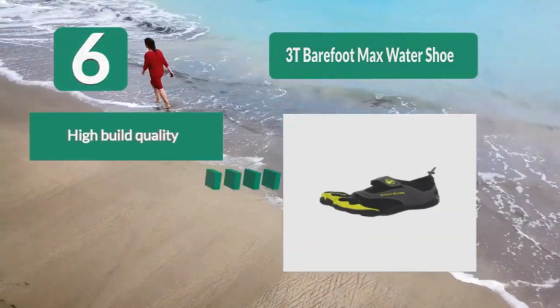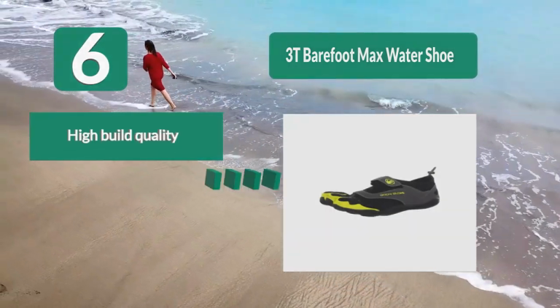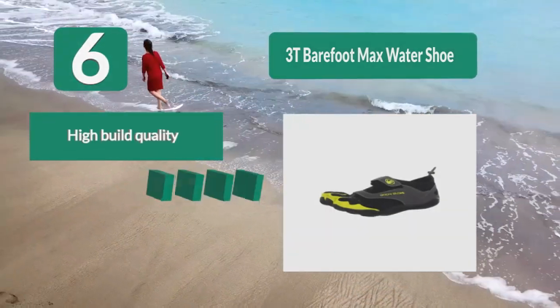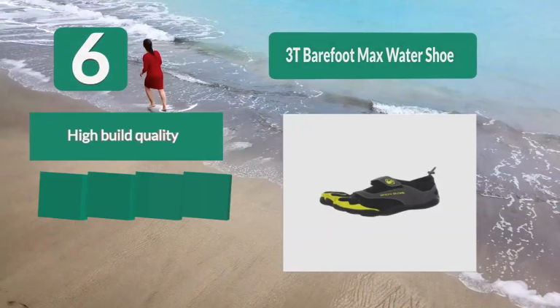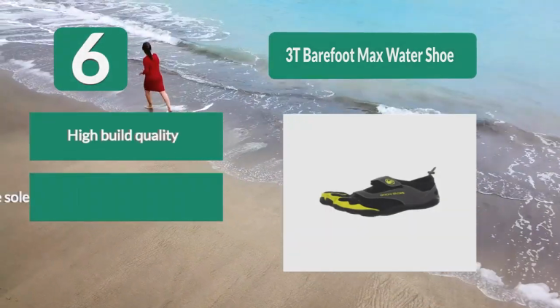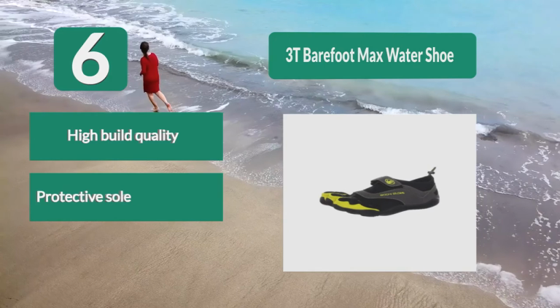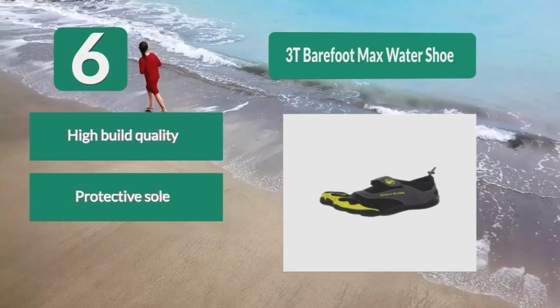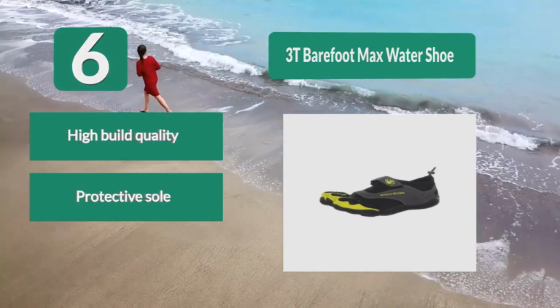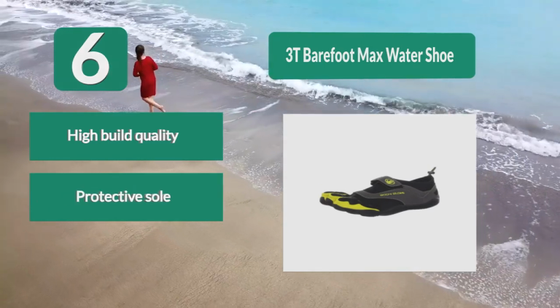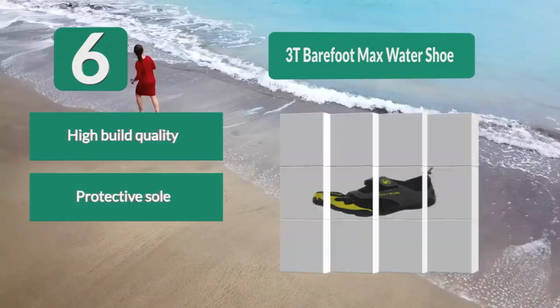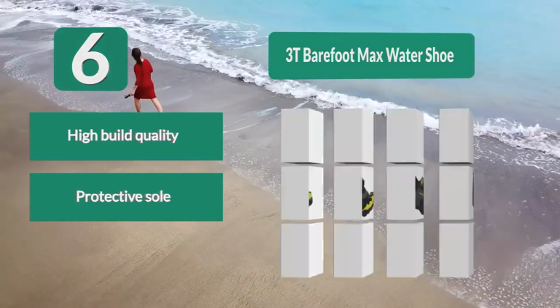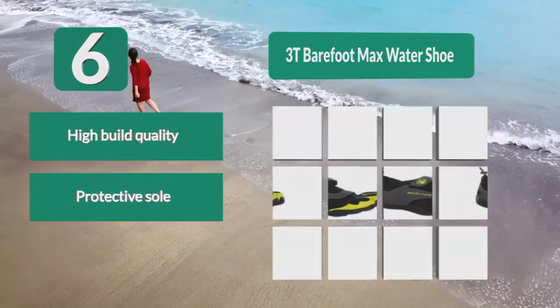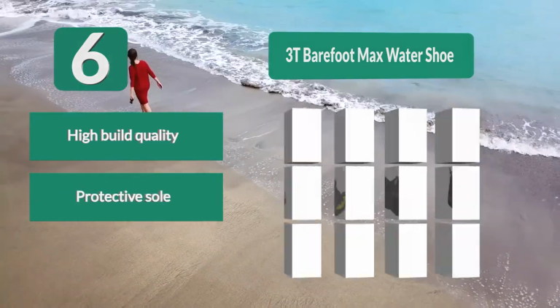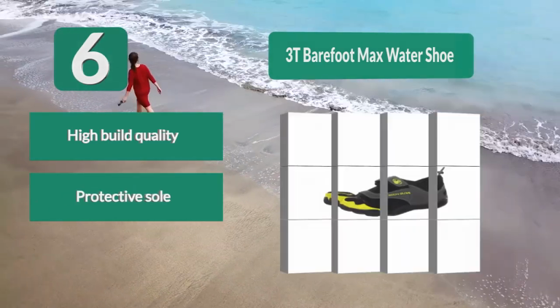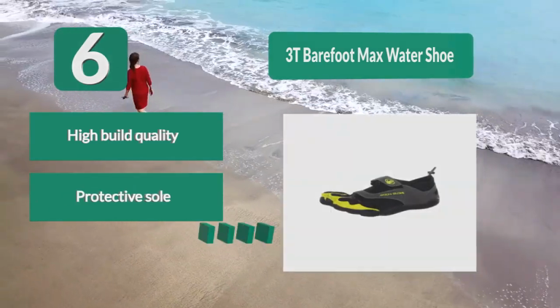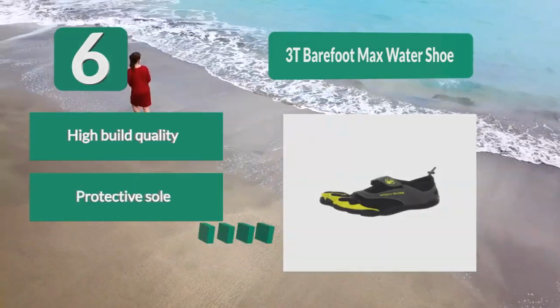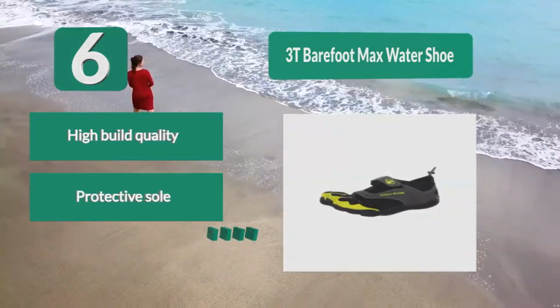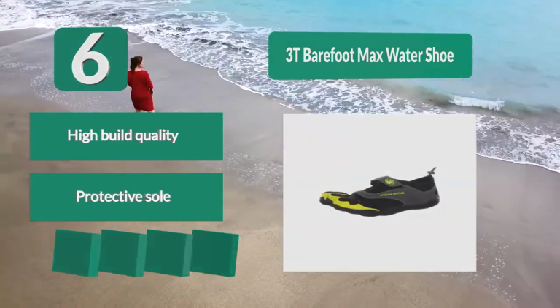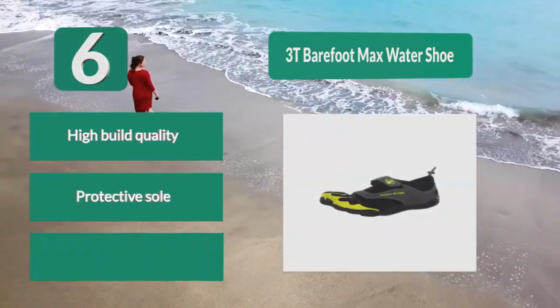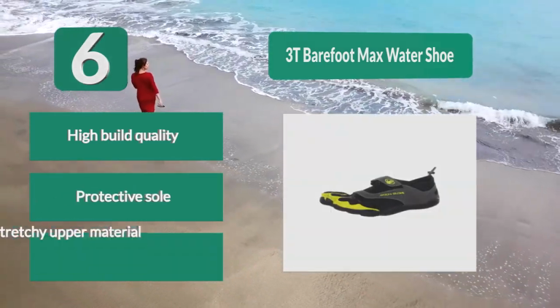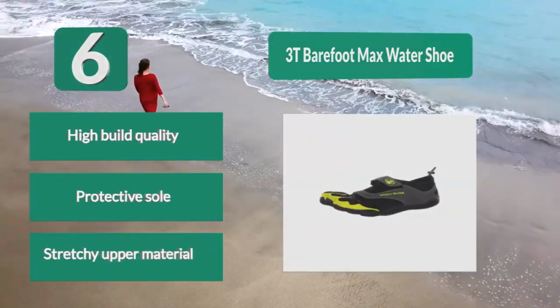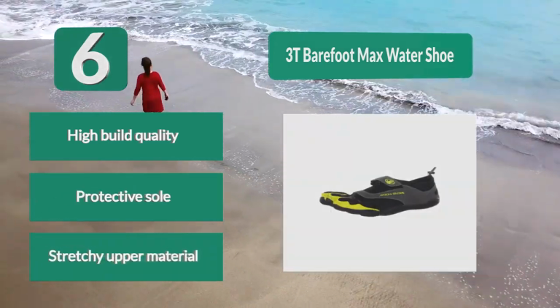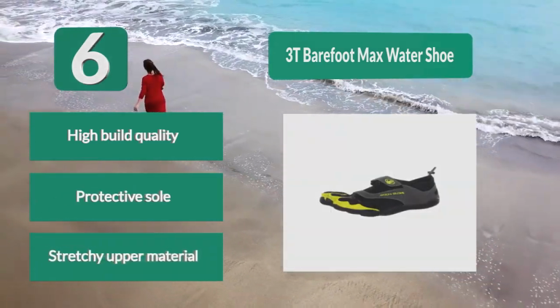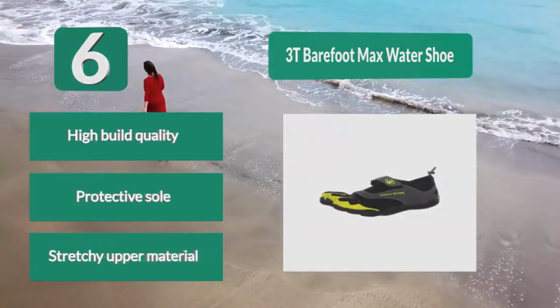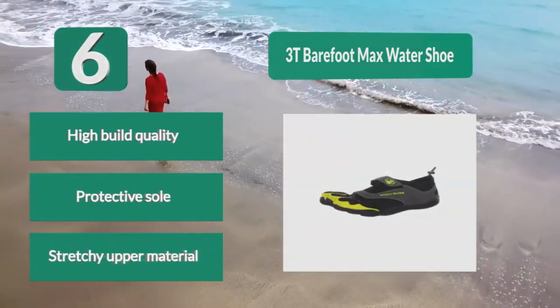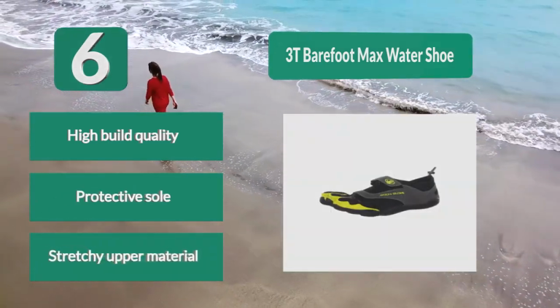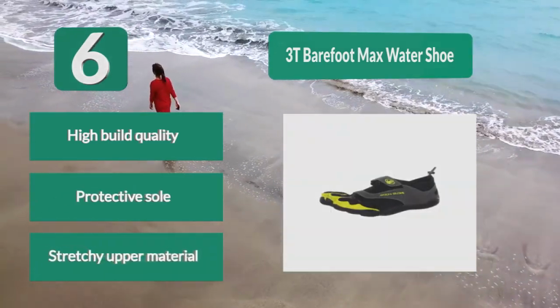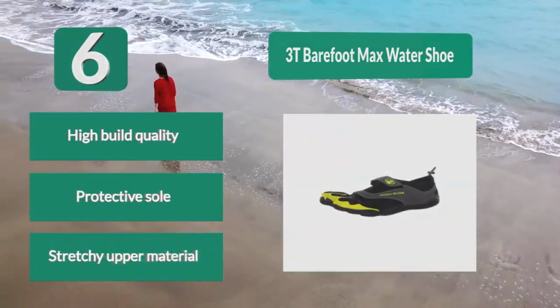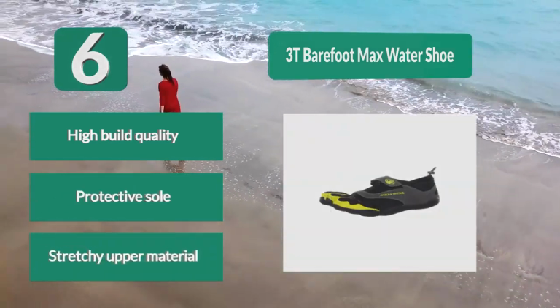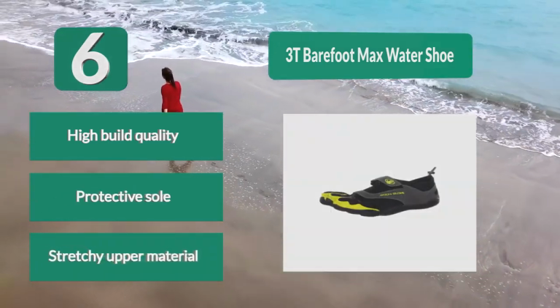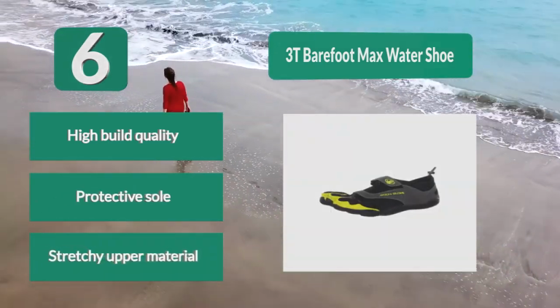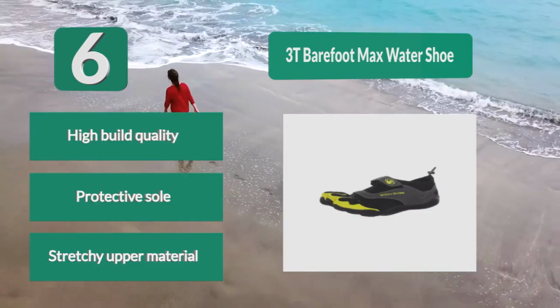The shoes have a 3-toe design, high build quality, a protective sole, and a stretchy upper material.